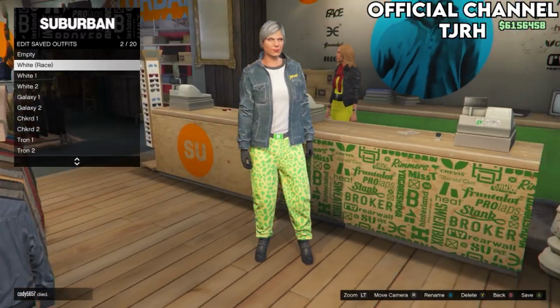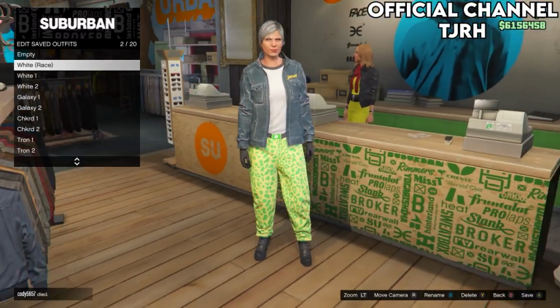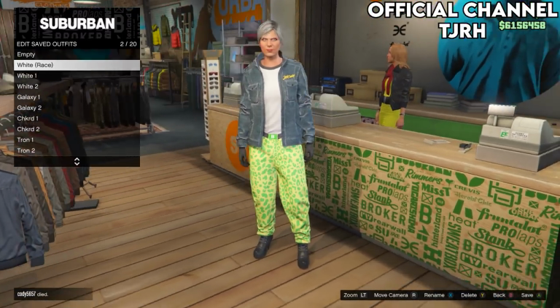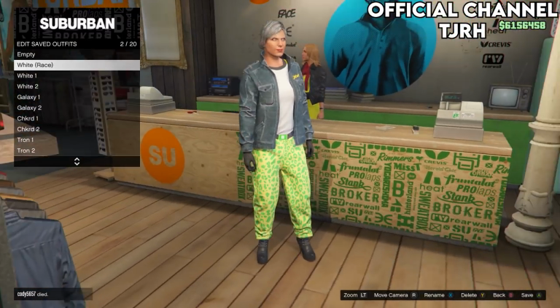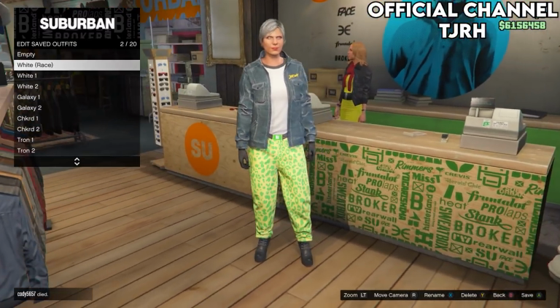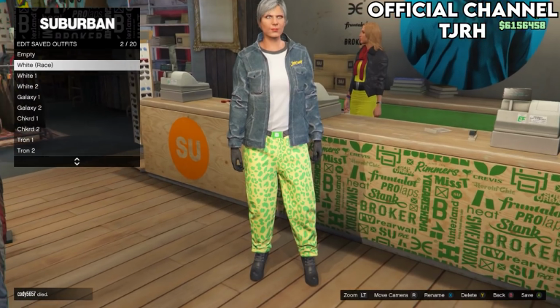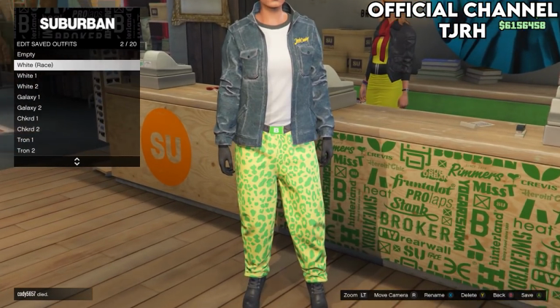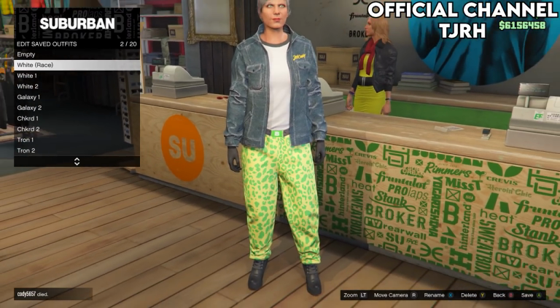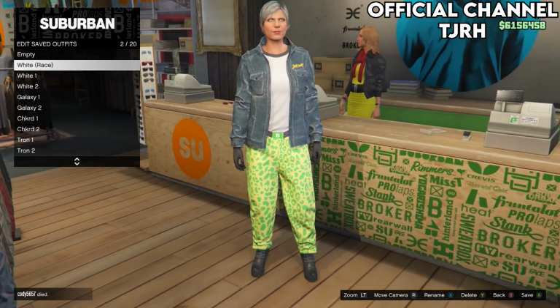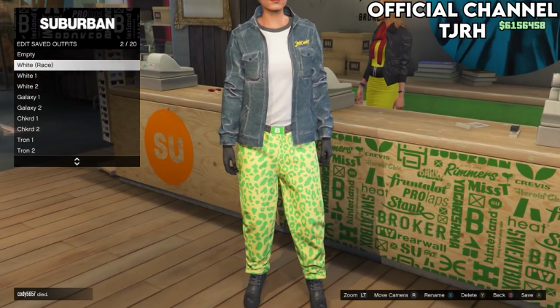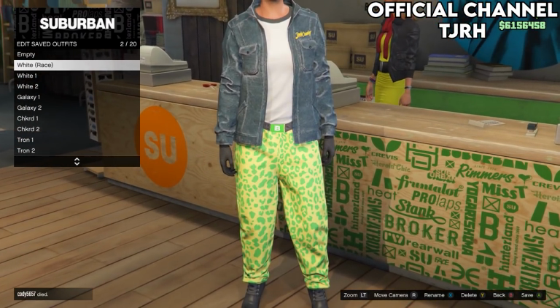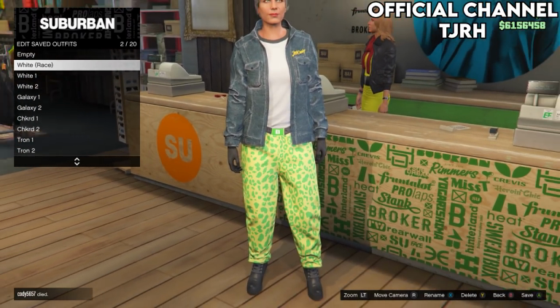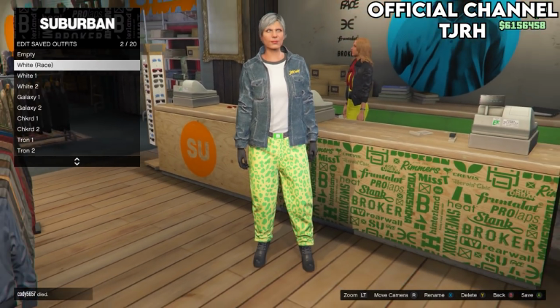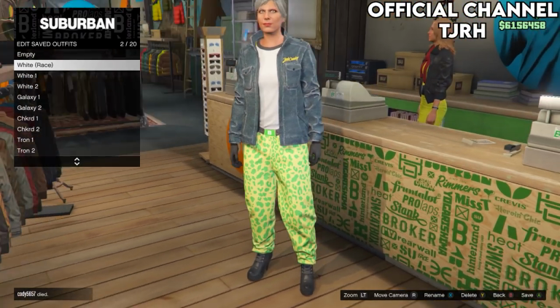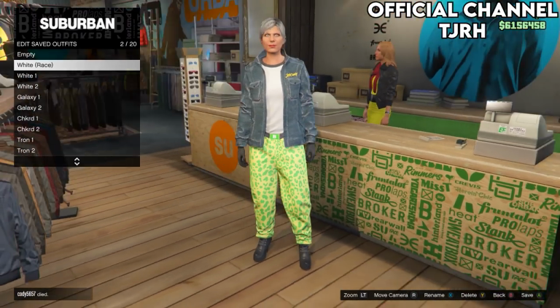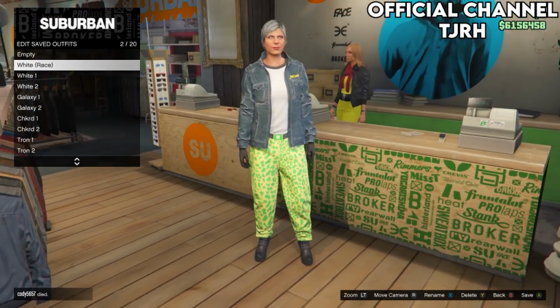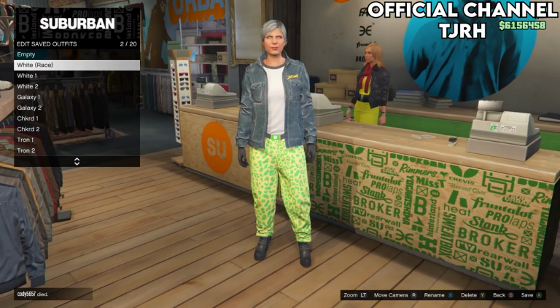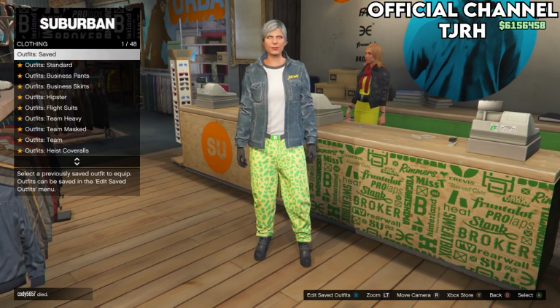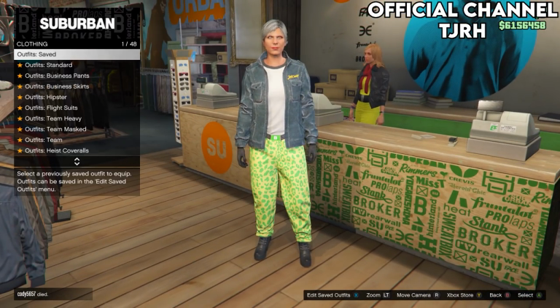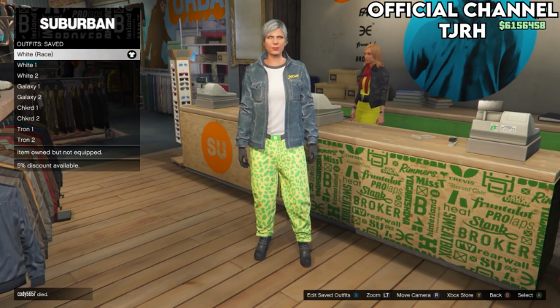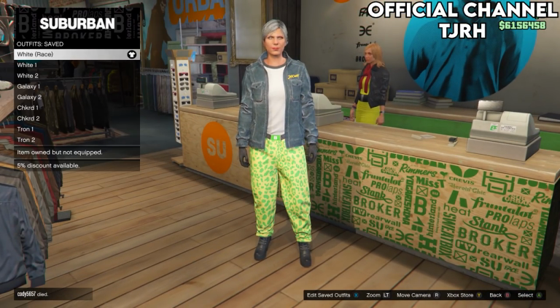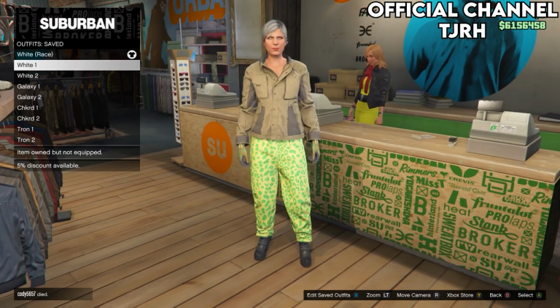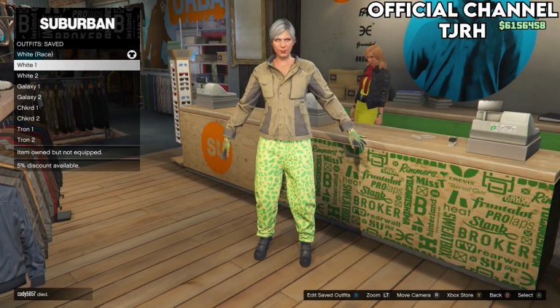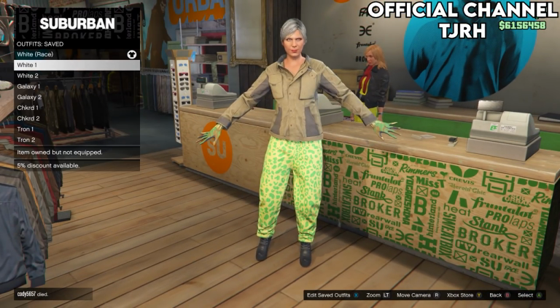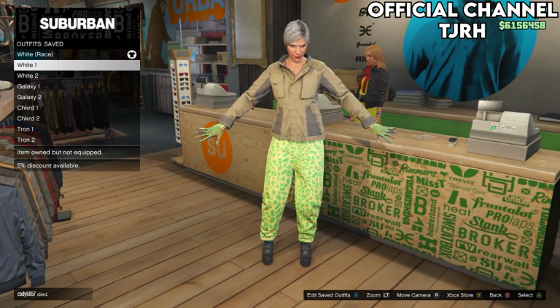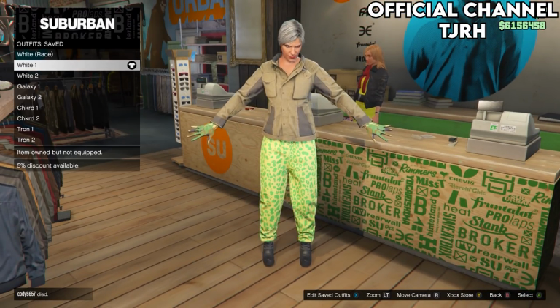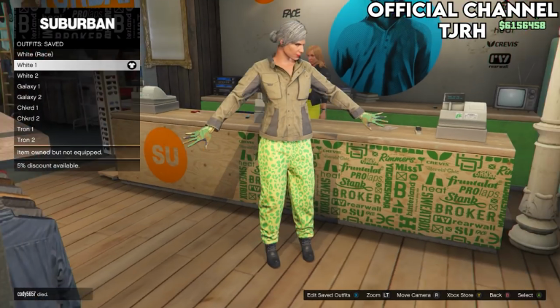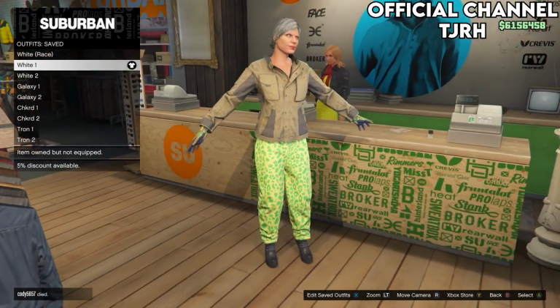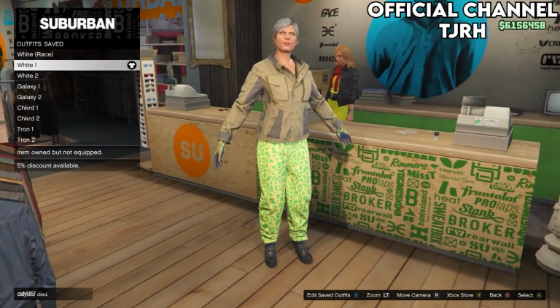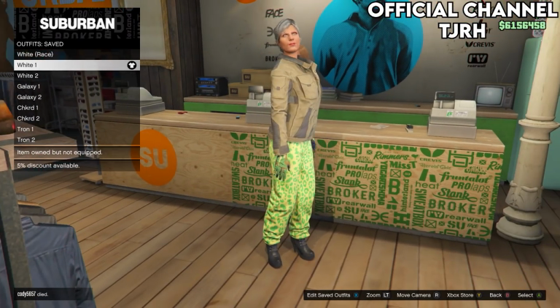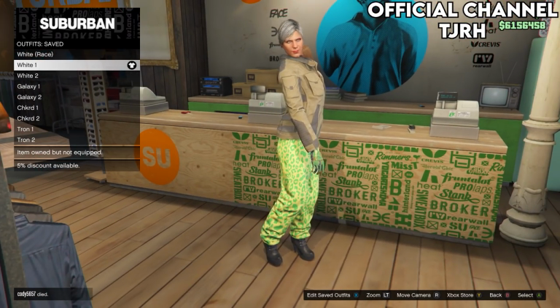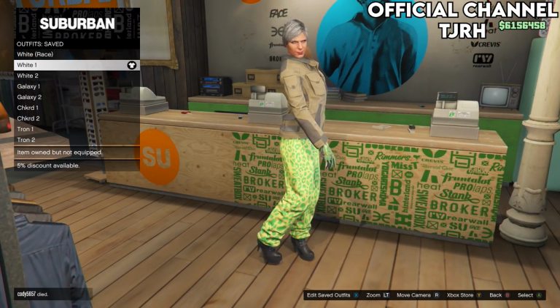Save this one to slot 2 and make sure you name the outfits the same as I named them, so name this one 'white race'.